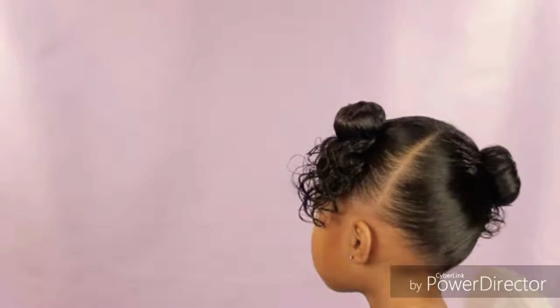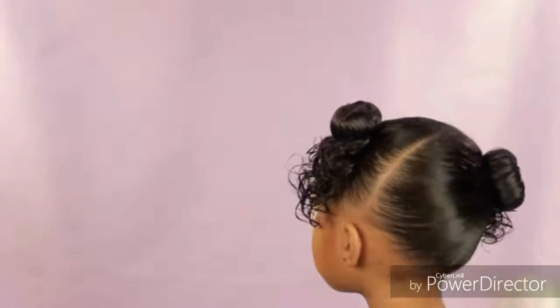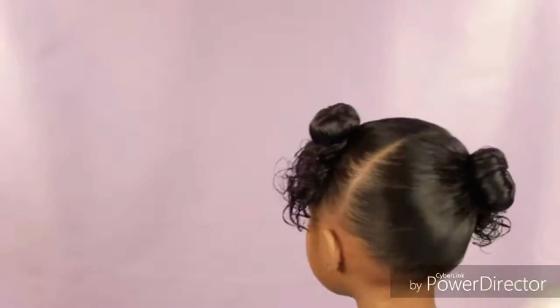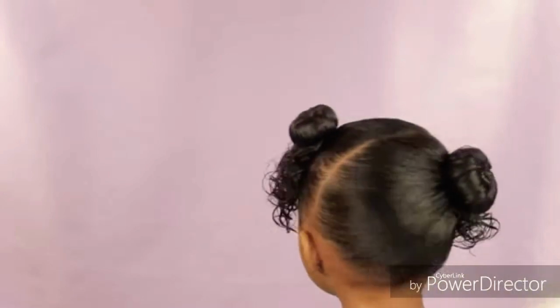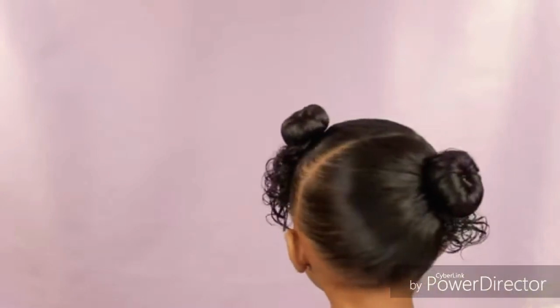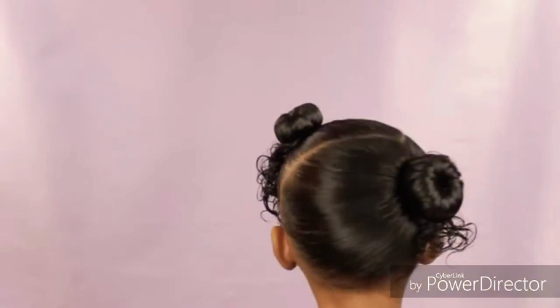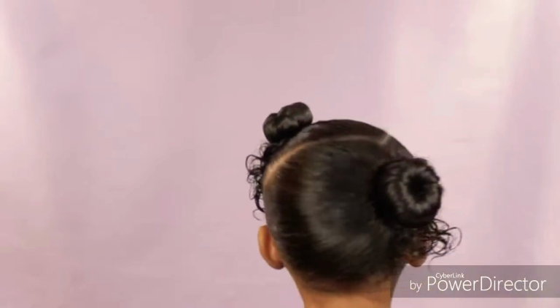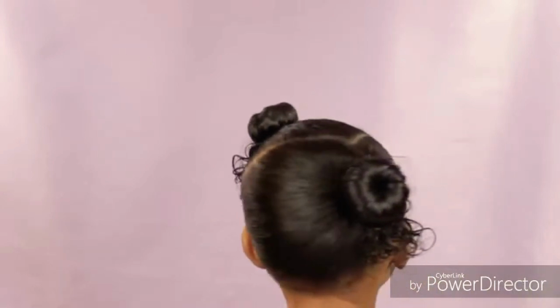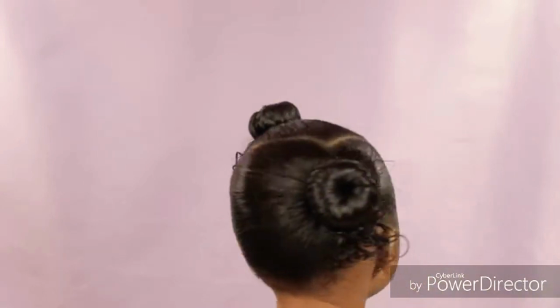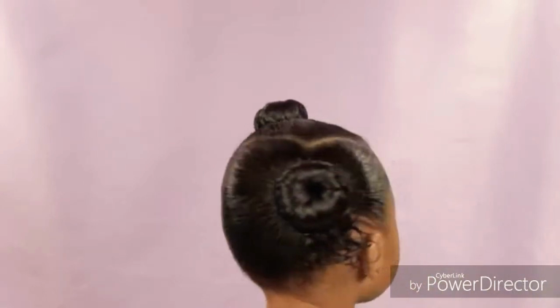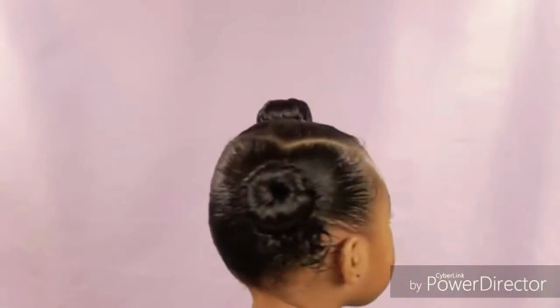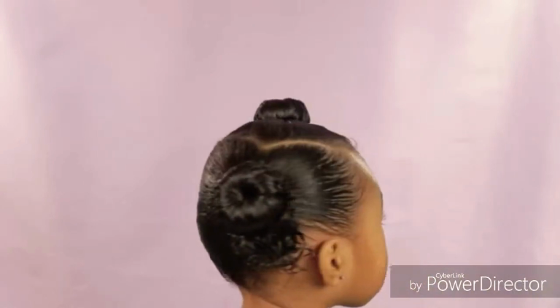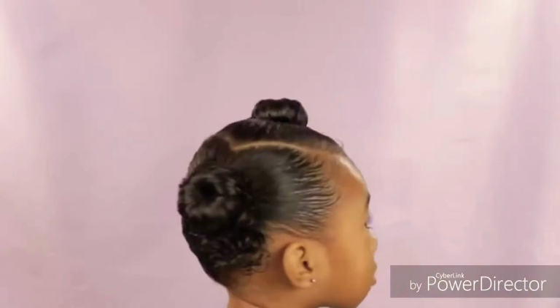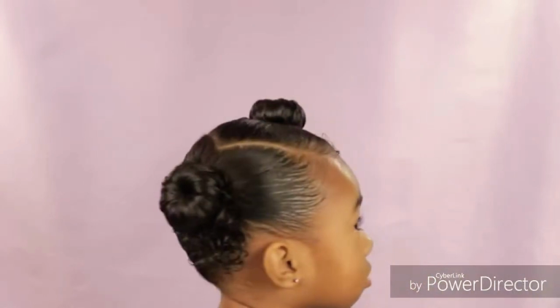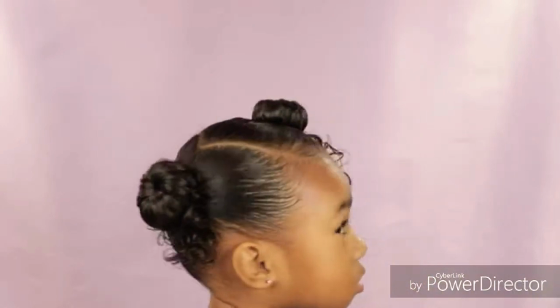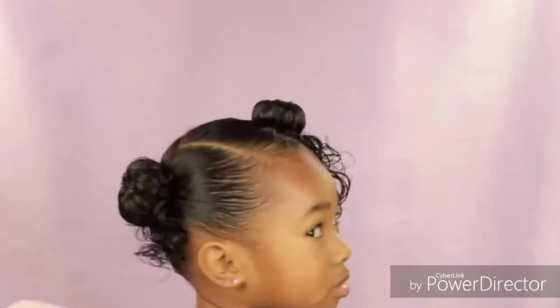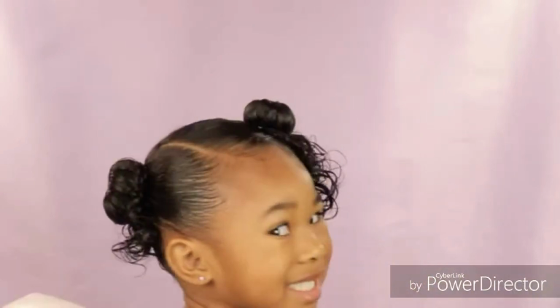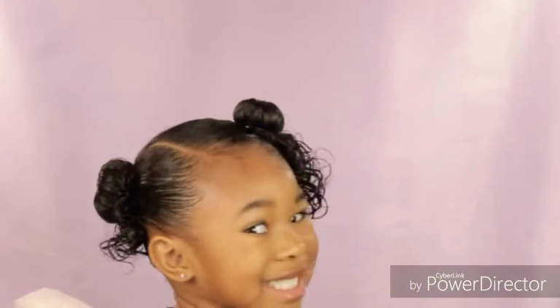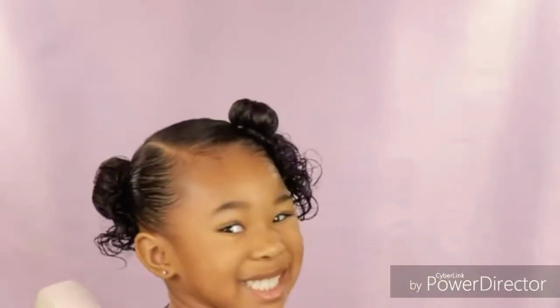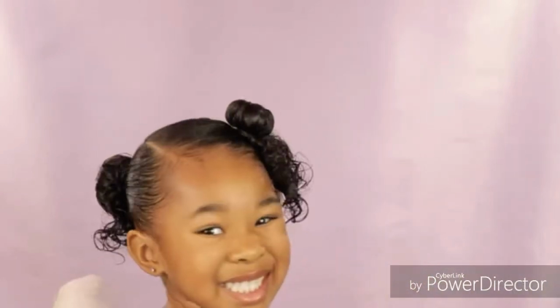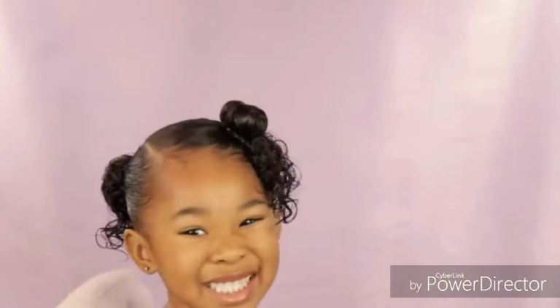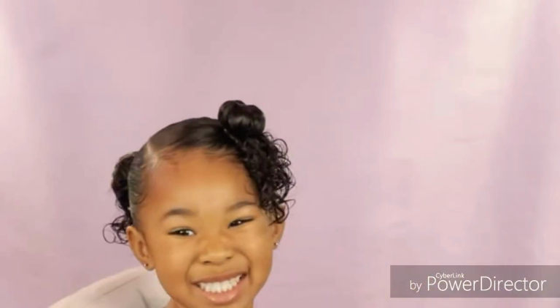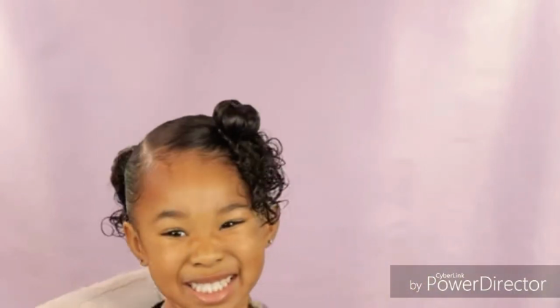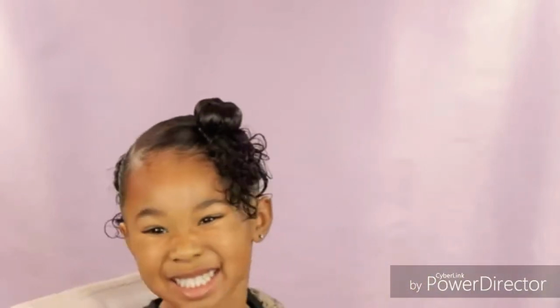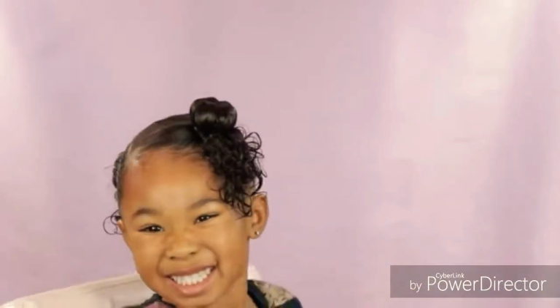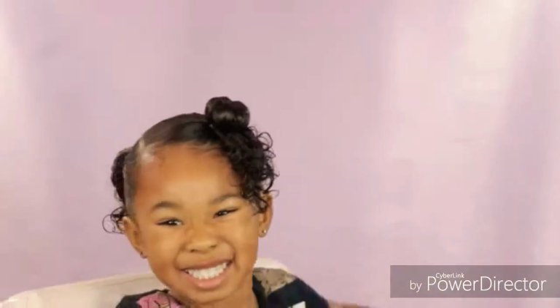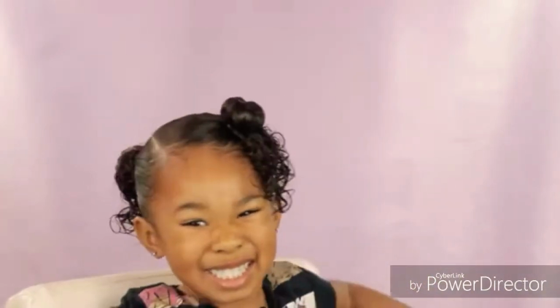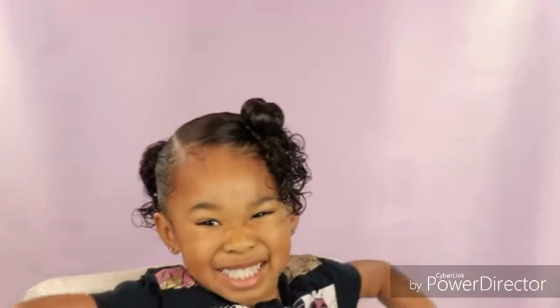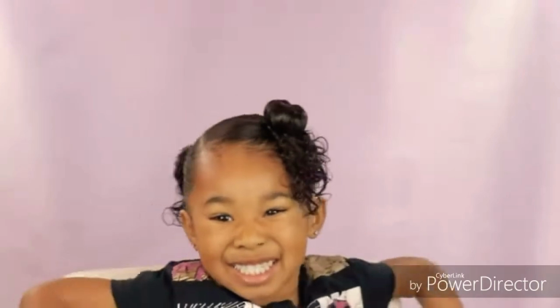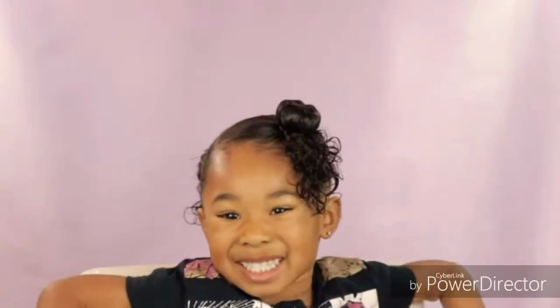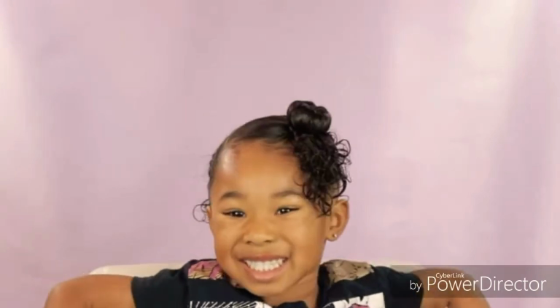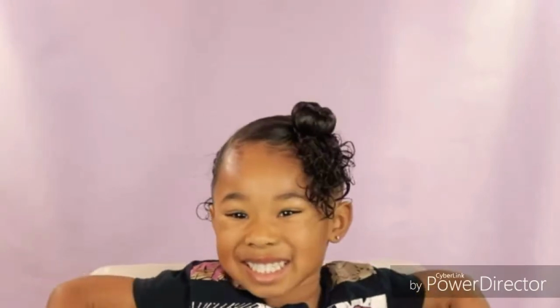Hey friends! In this video I'm going to show you how to do this easy cute two-bun hairstyle.